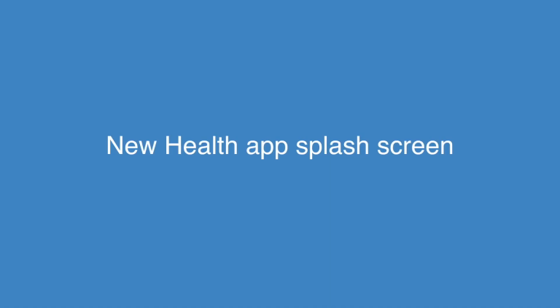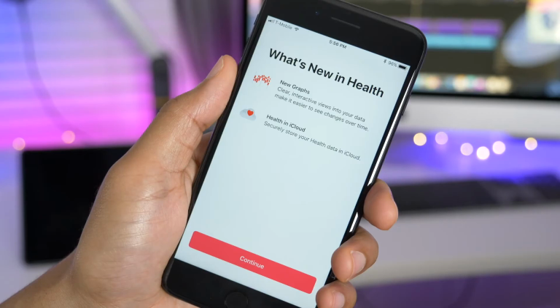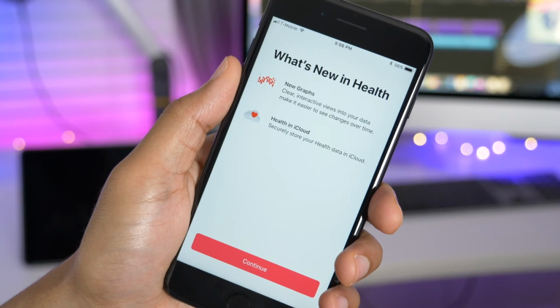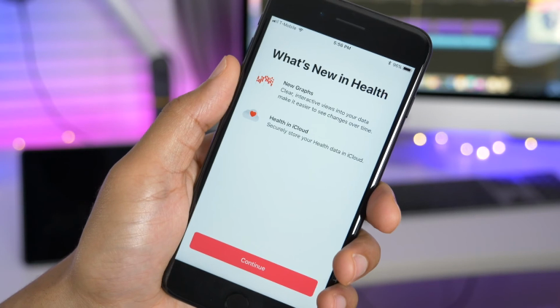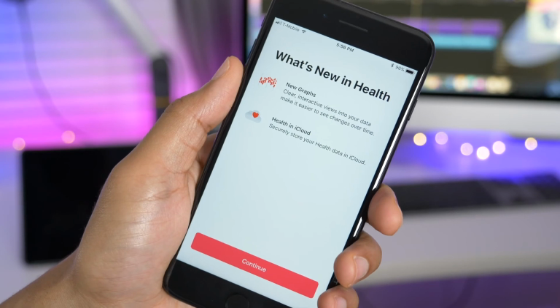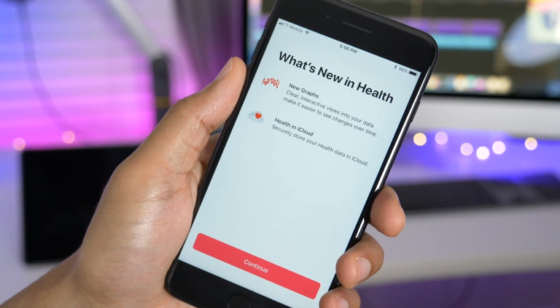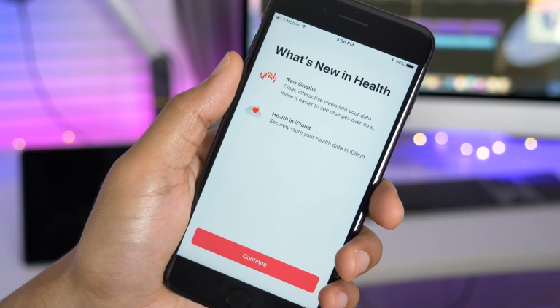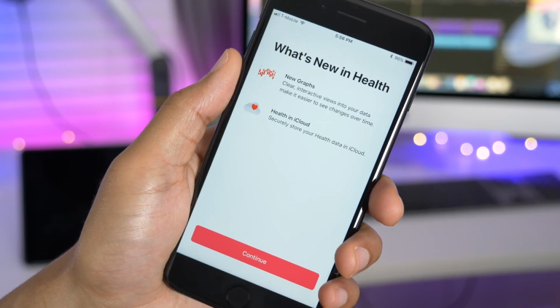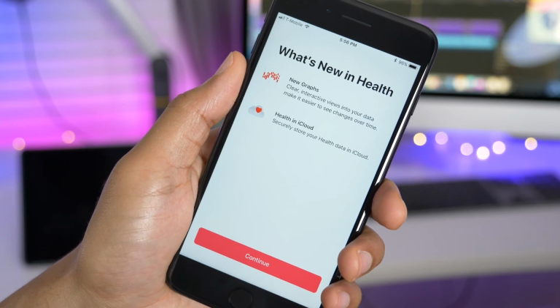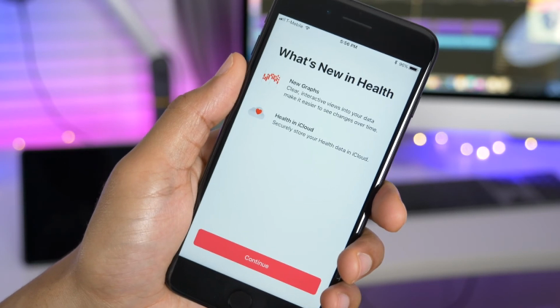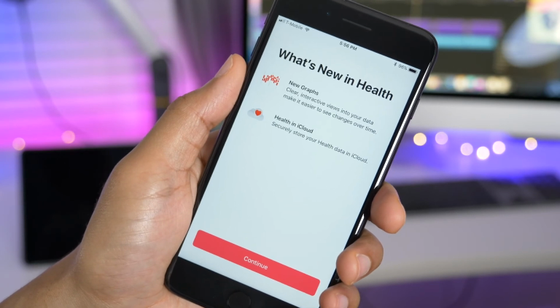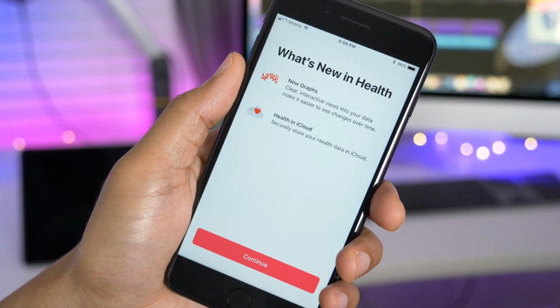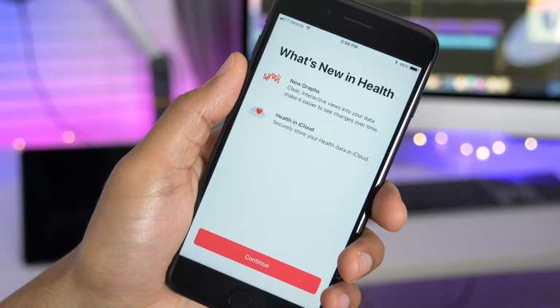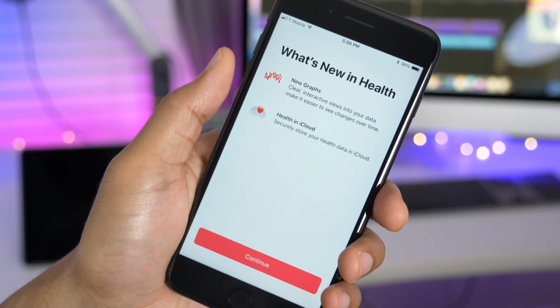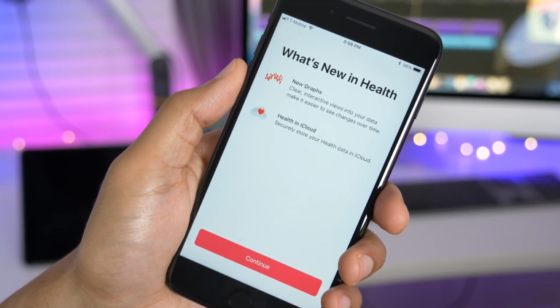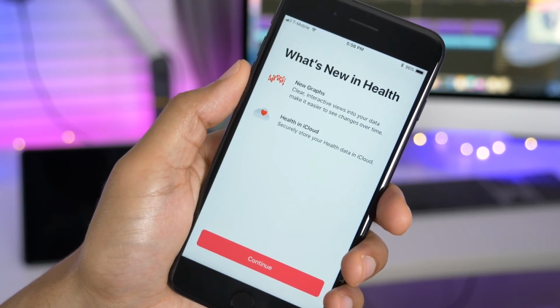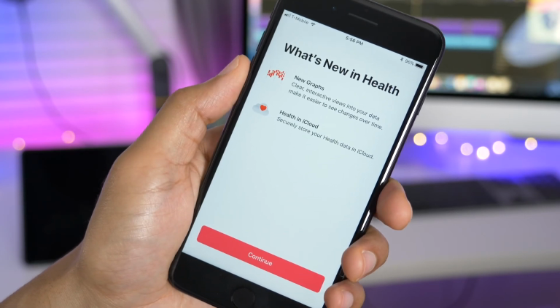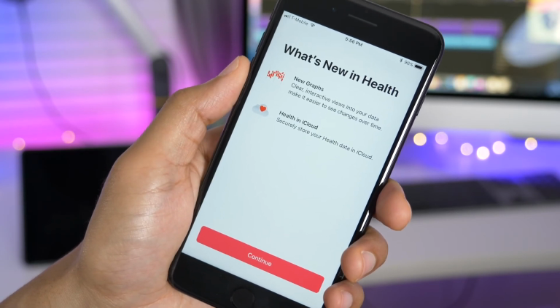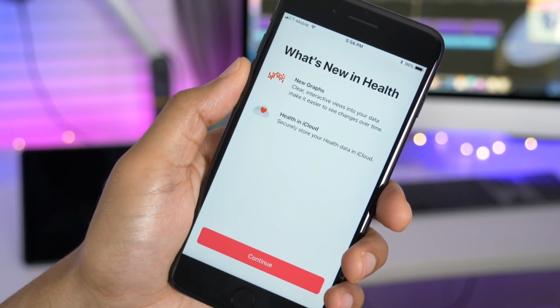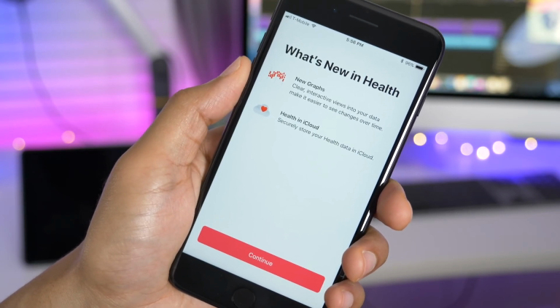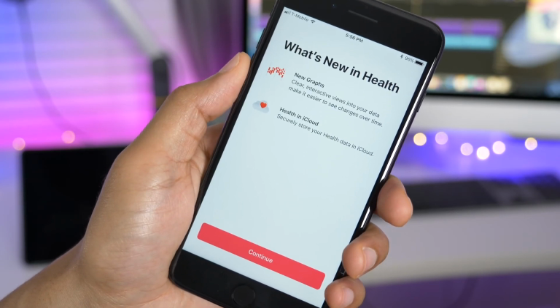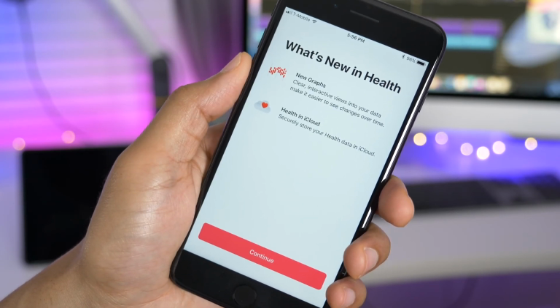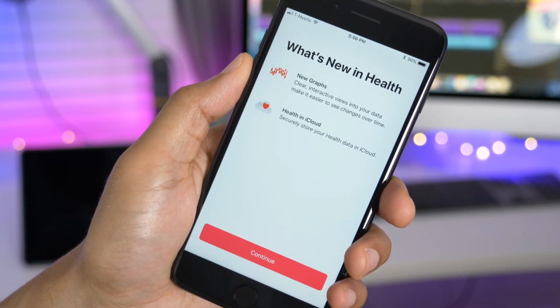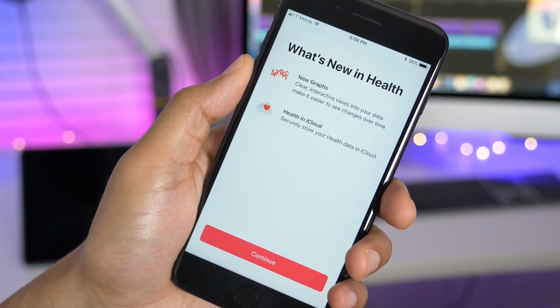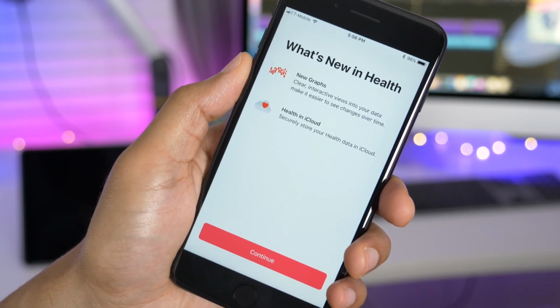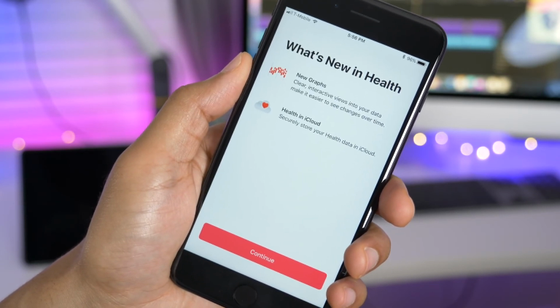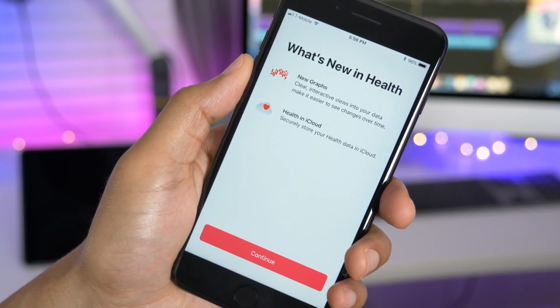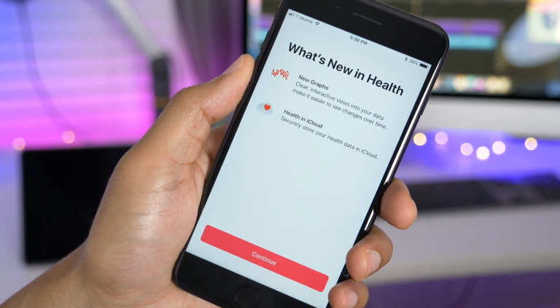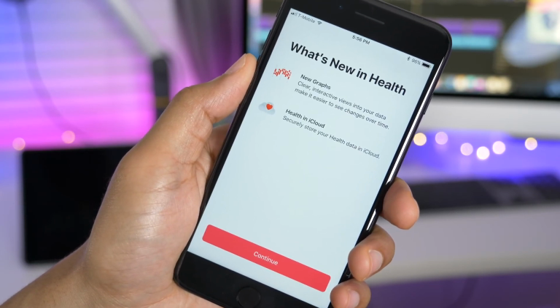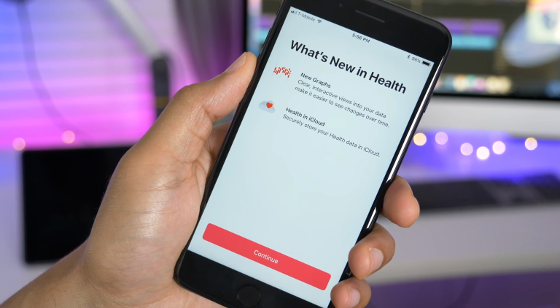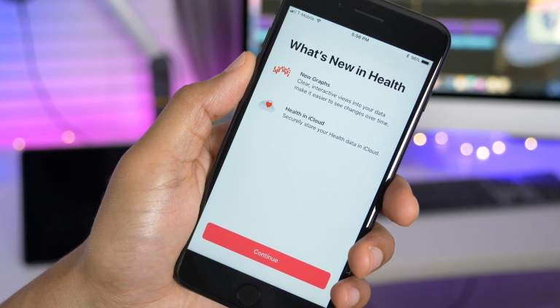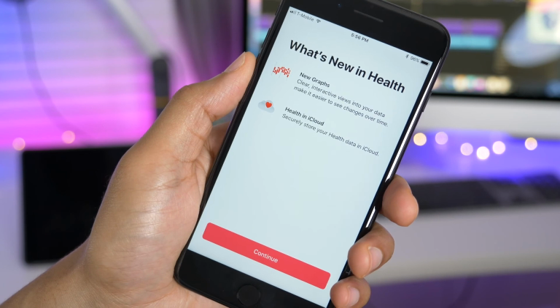The Health app got a brand new splash screen indicating some of the upcoming features, such as Health in the Cloud.